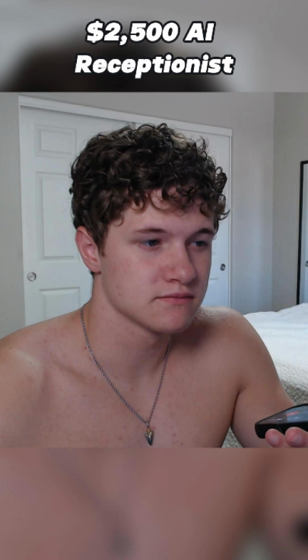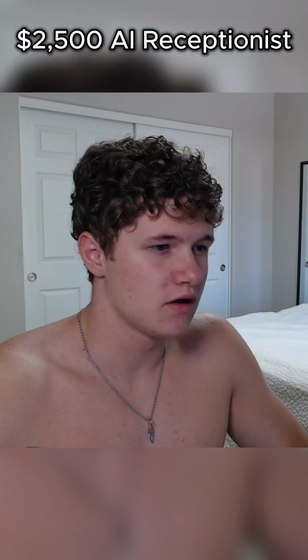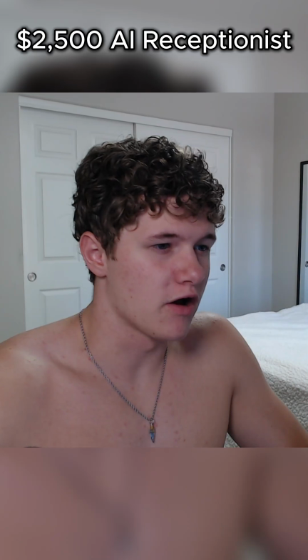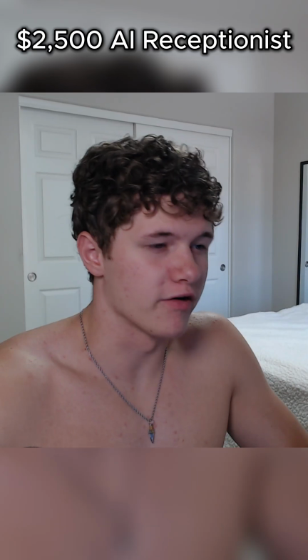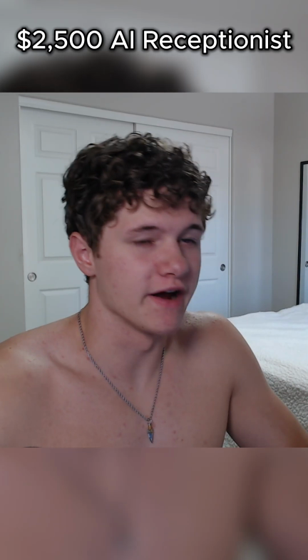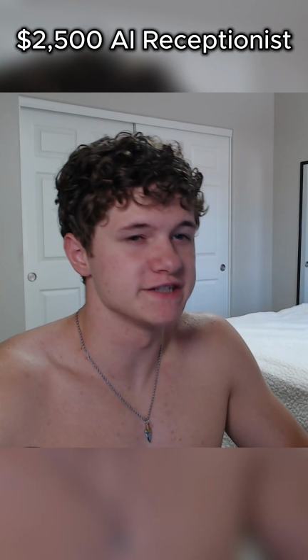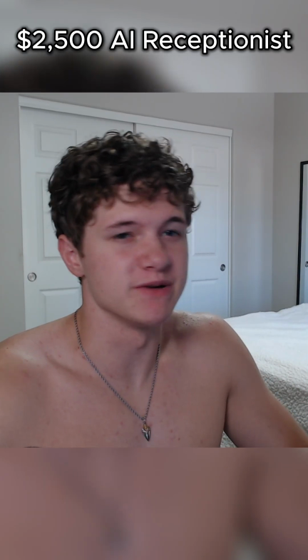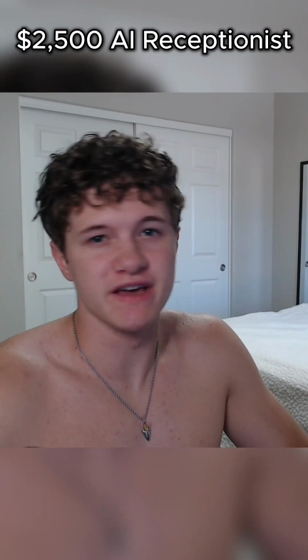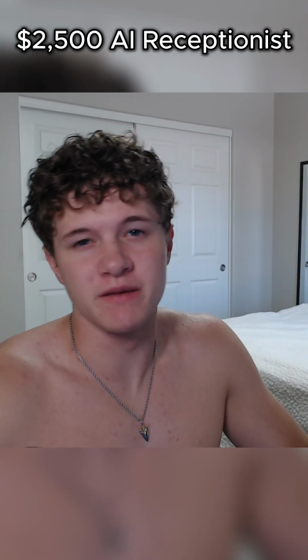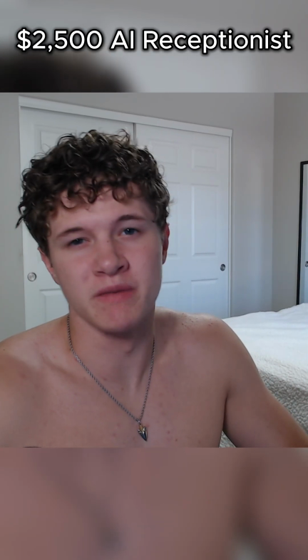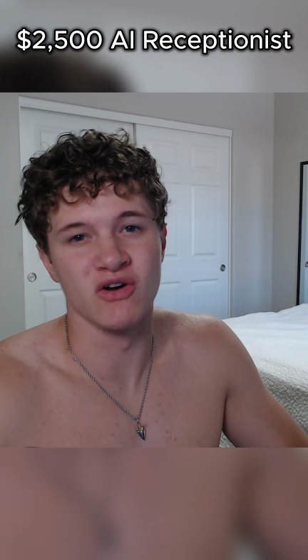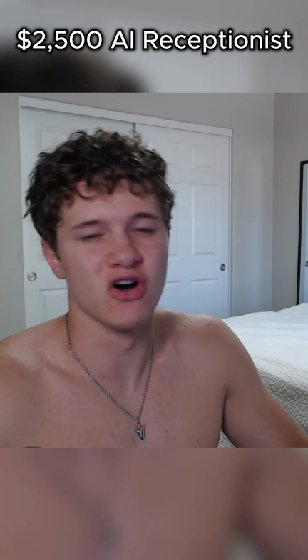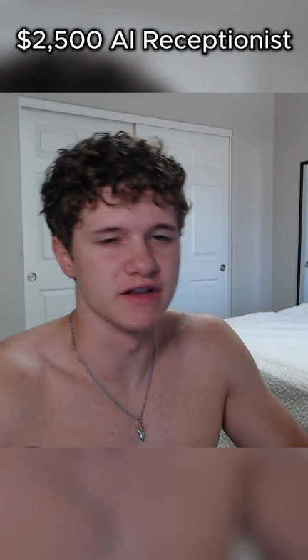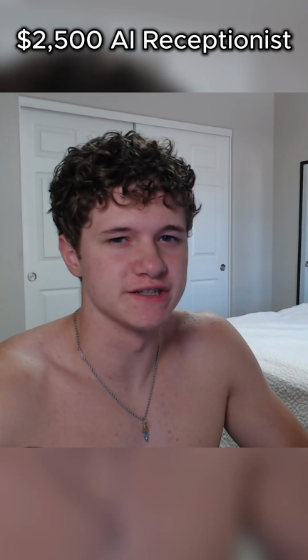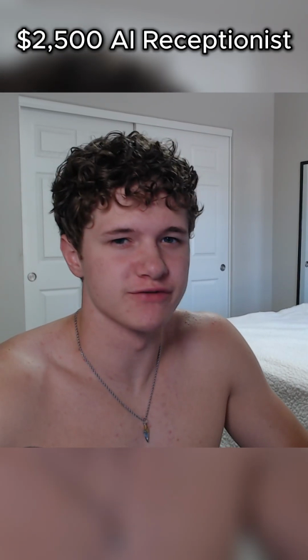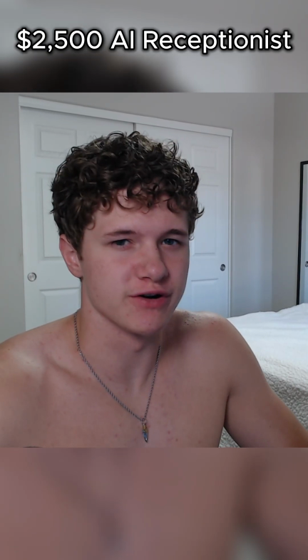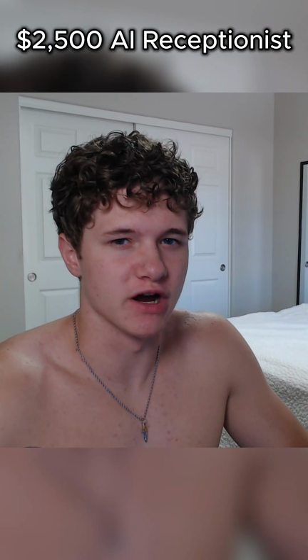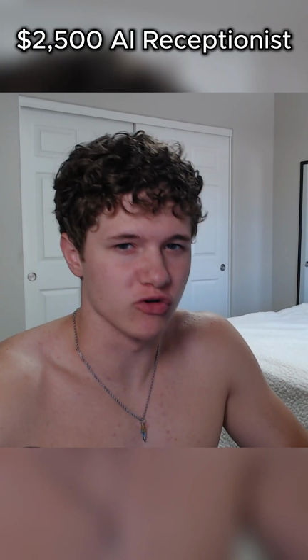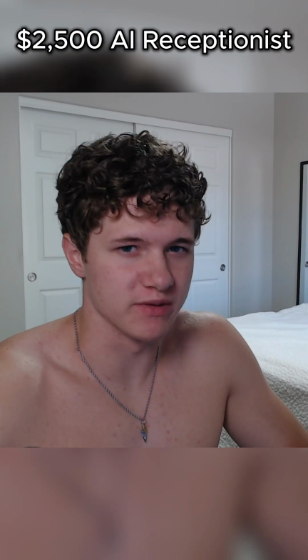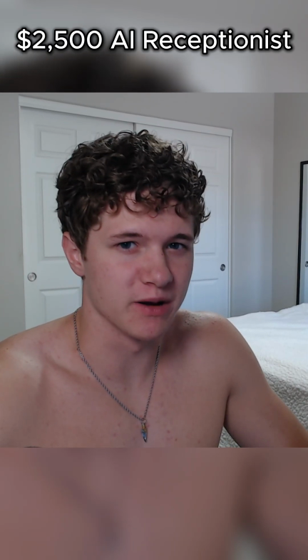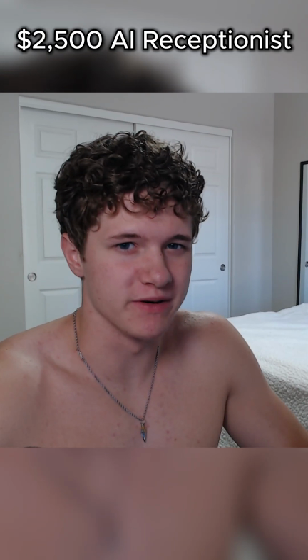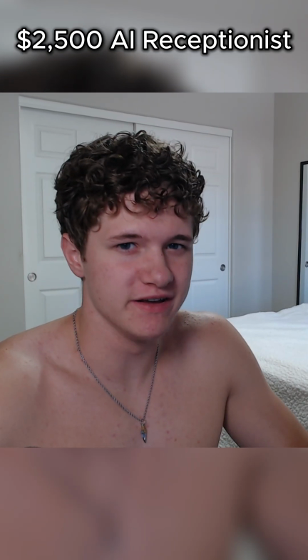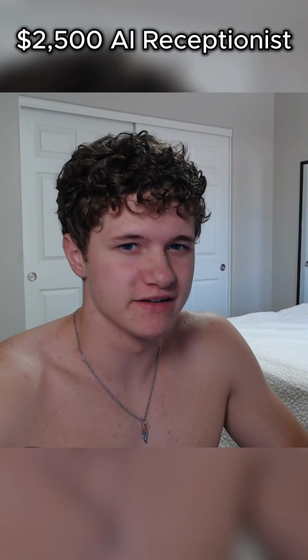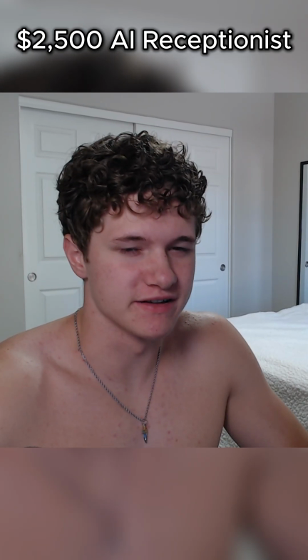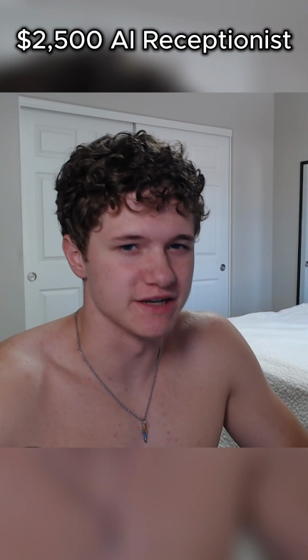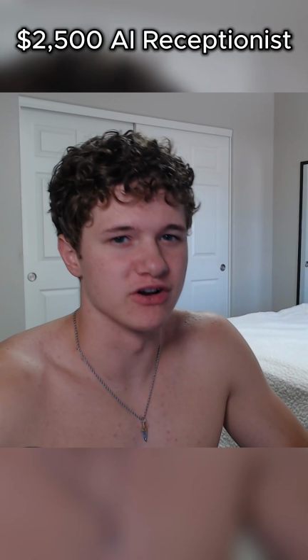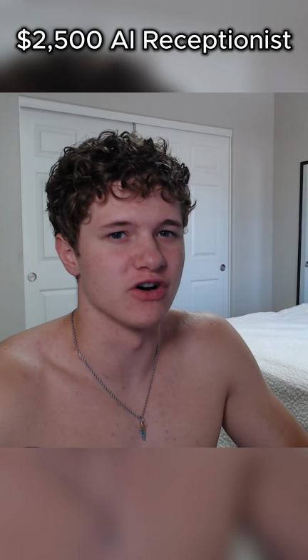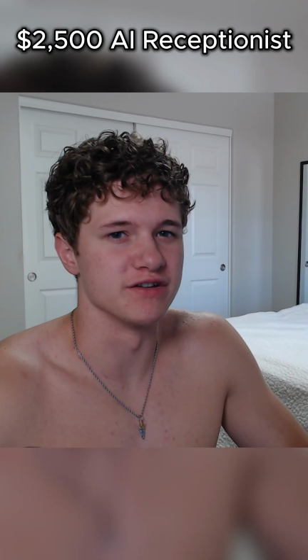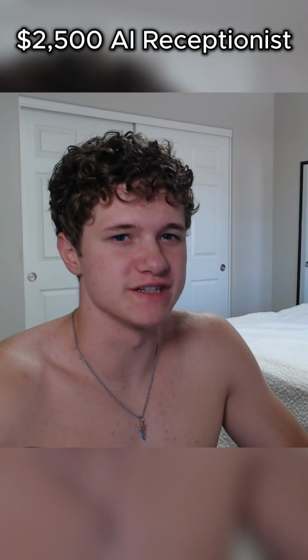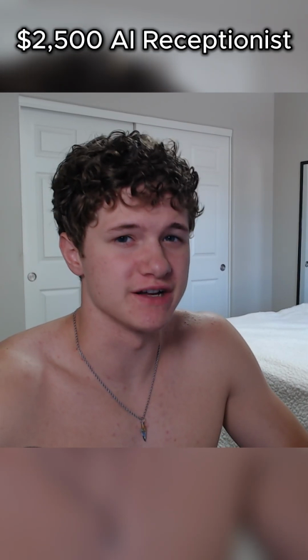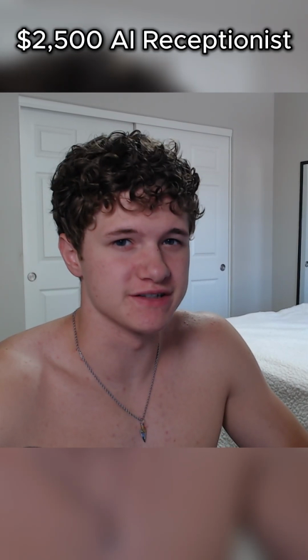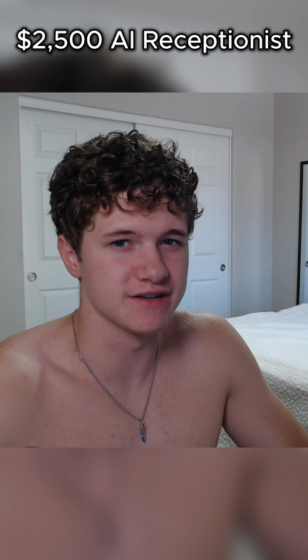I just built an inbound call agent for a dog grooming company. Let's give it a call and see how it sounds.